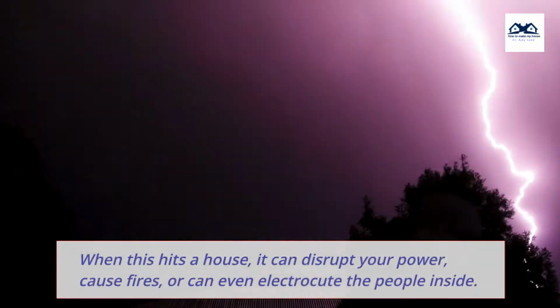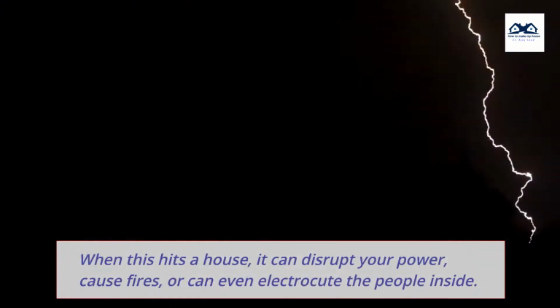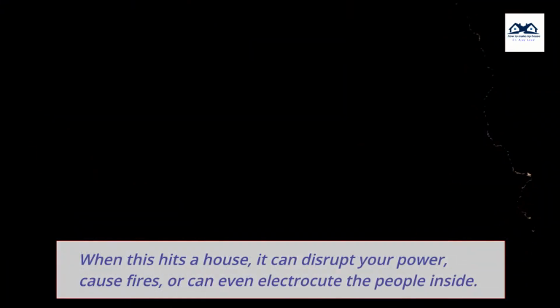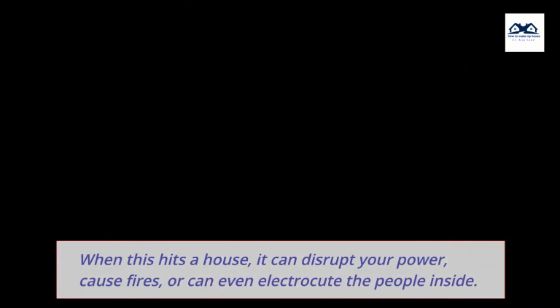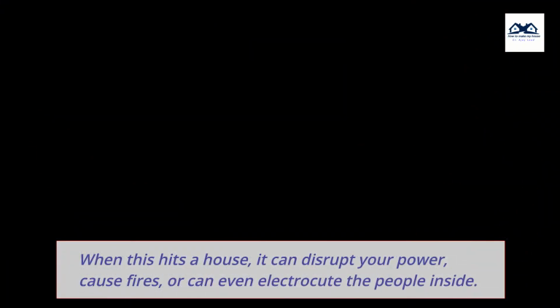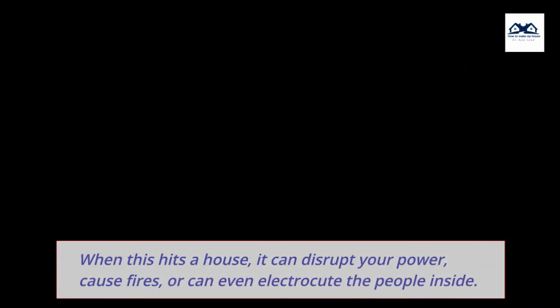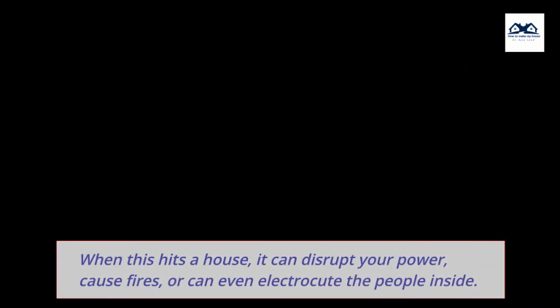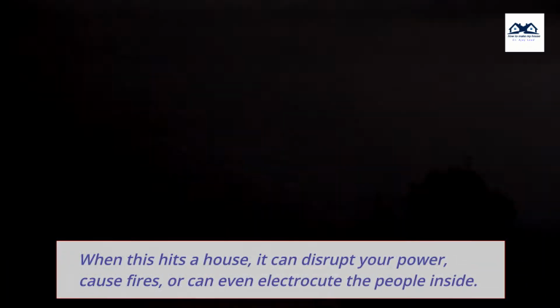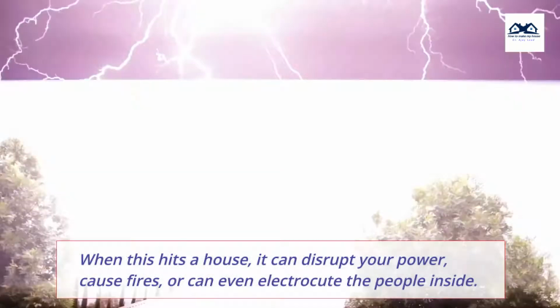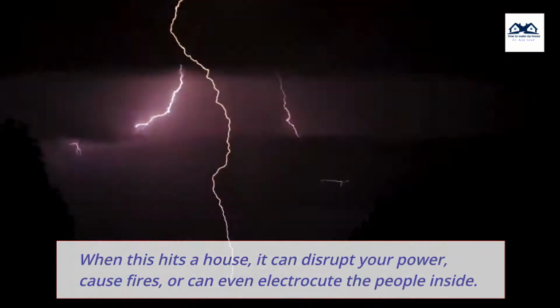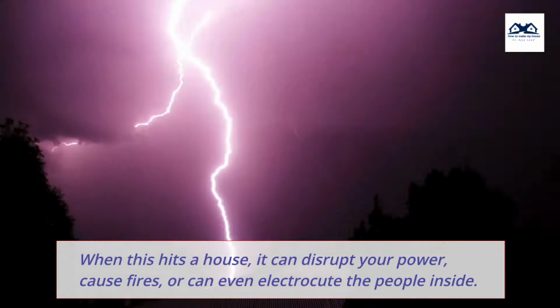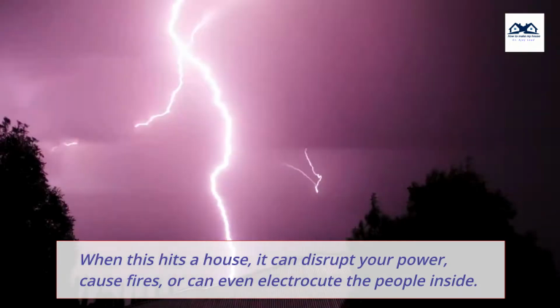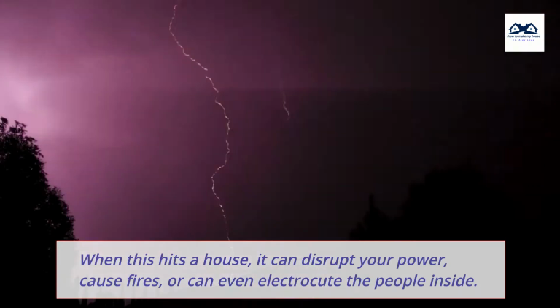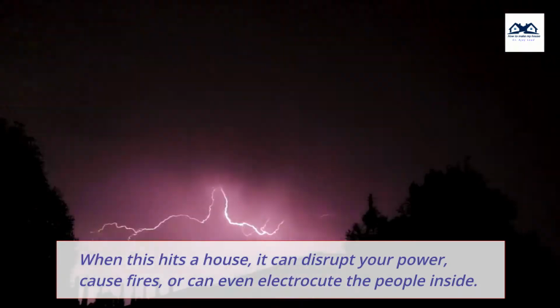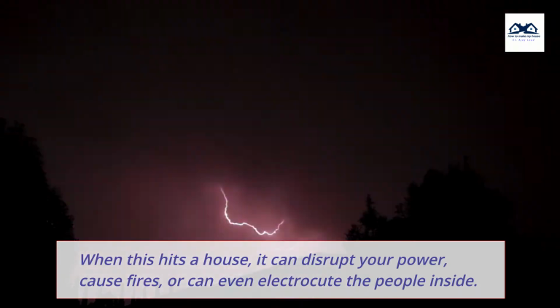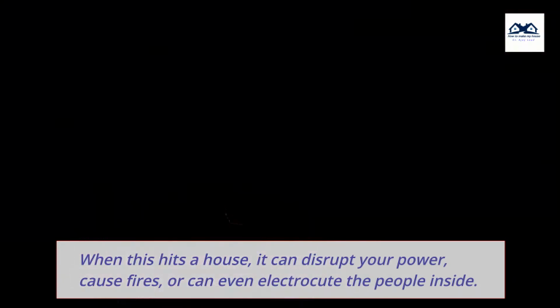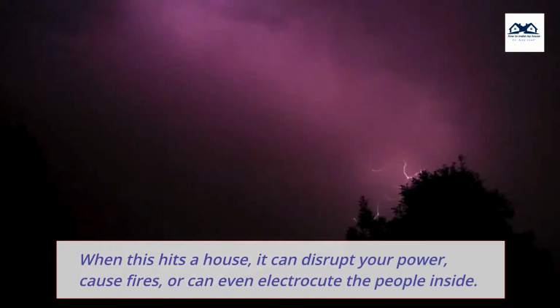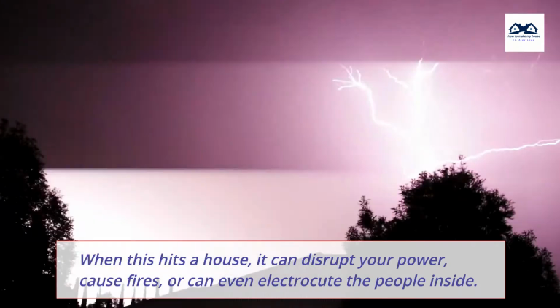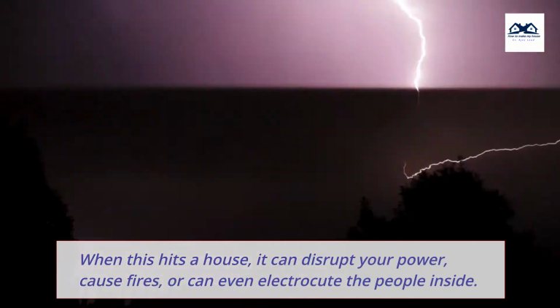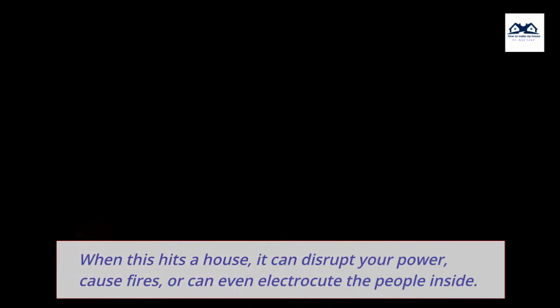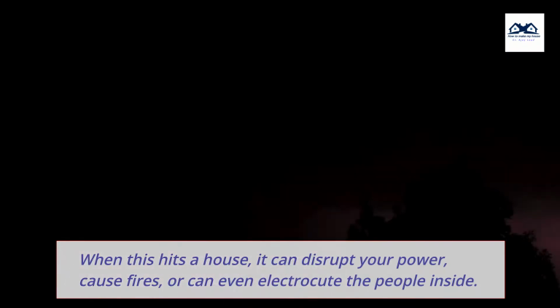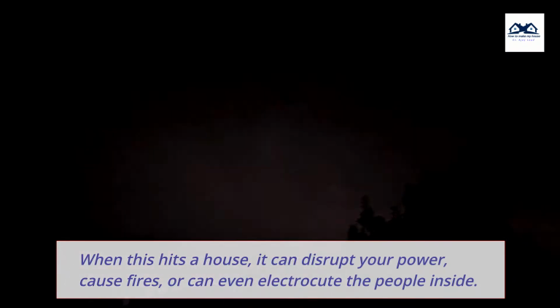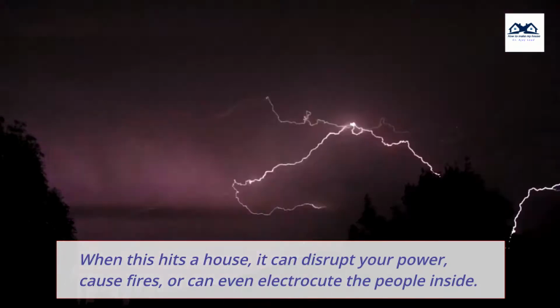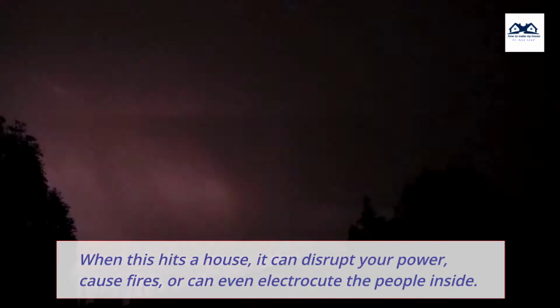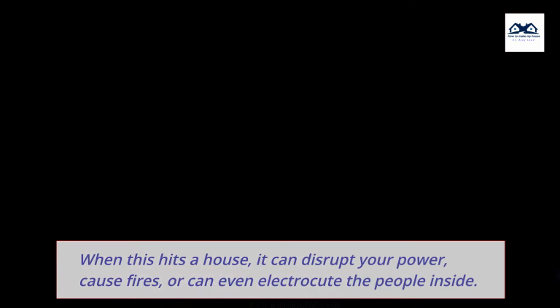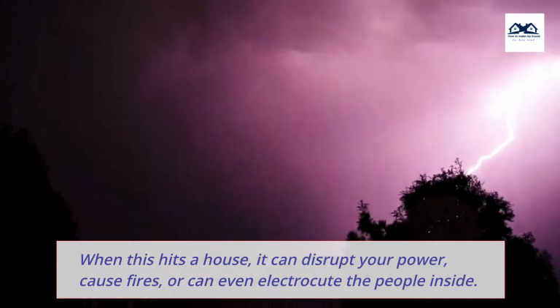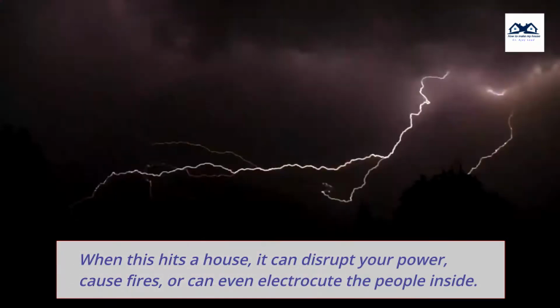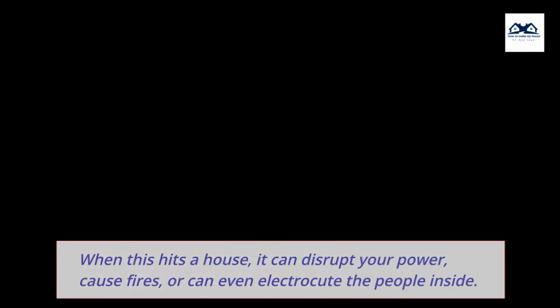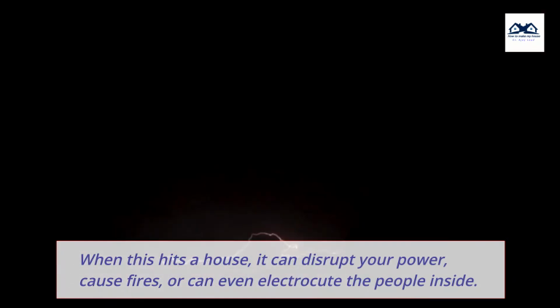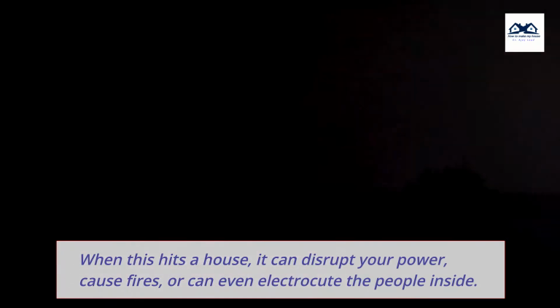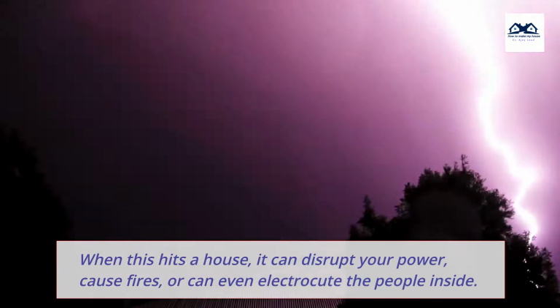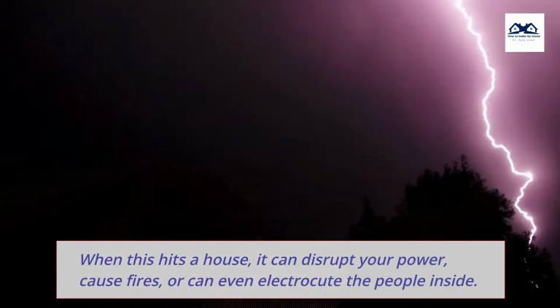When this hits a house, it can disrupt your power, cause fires, or can even electrocute the people inside.